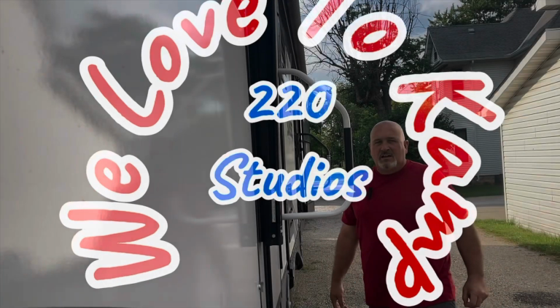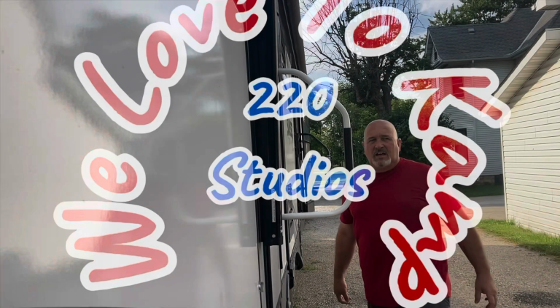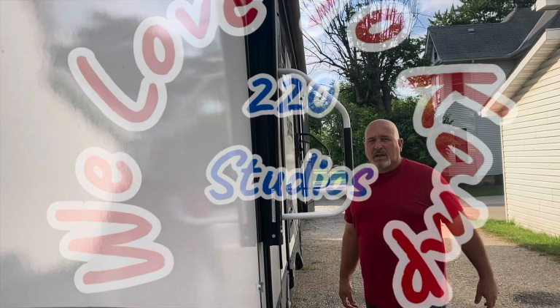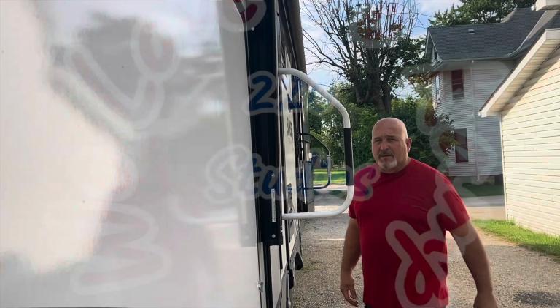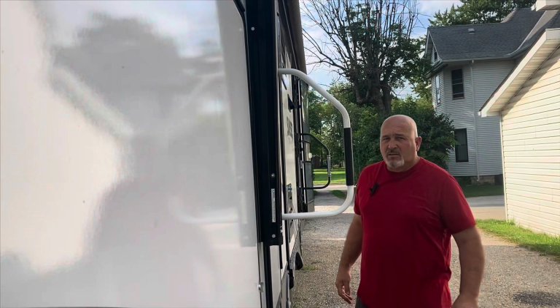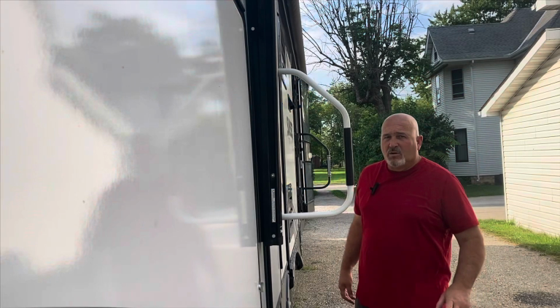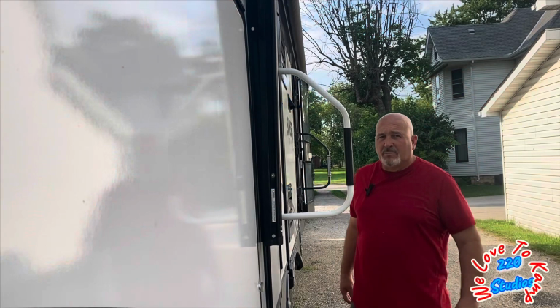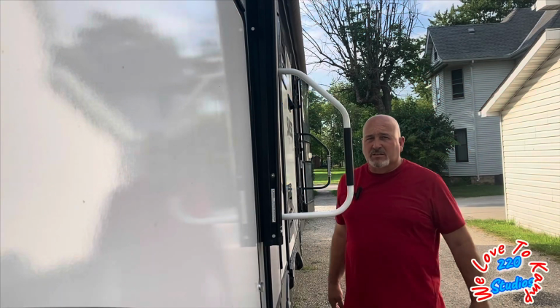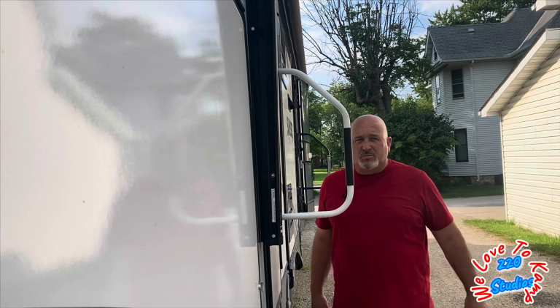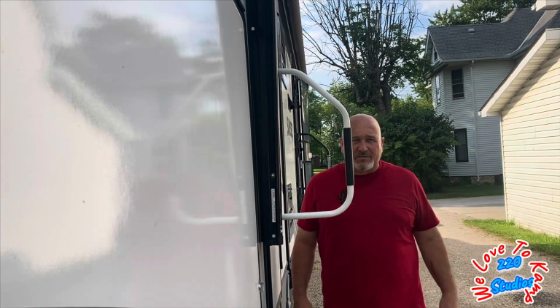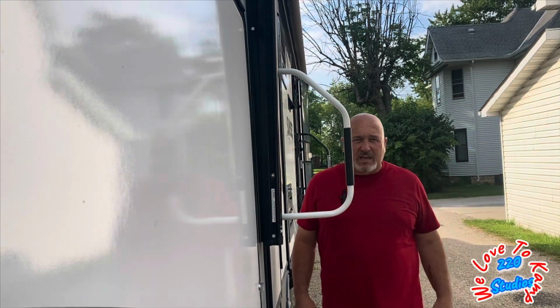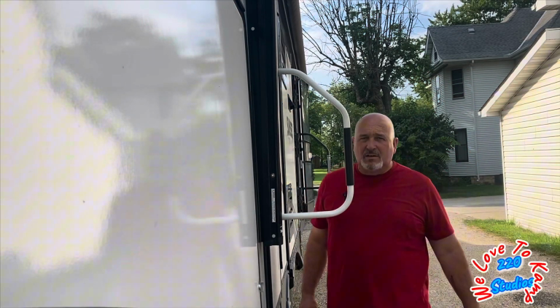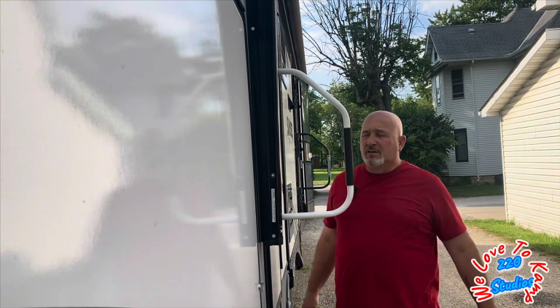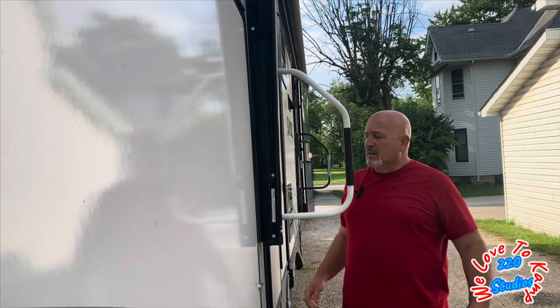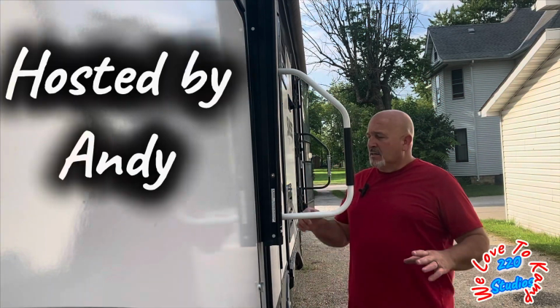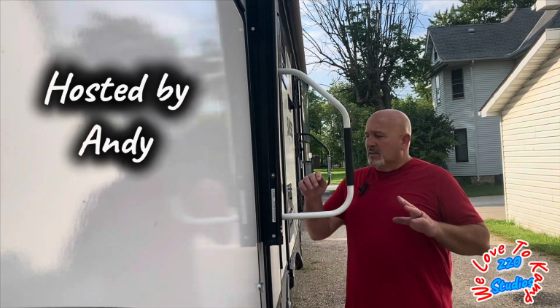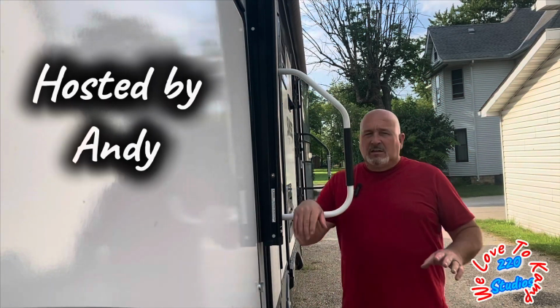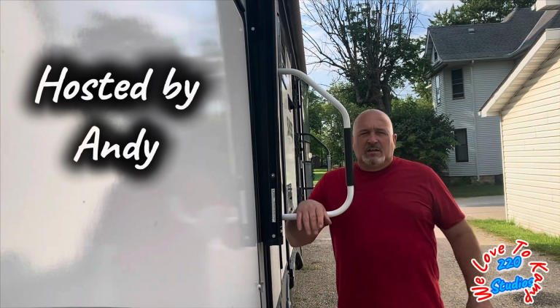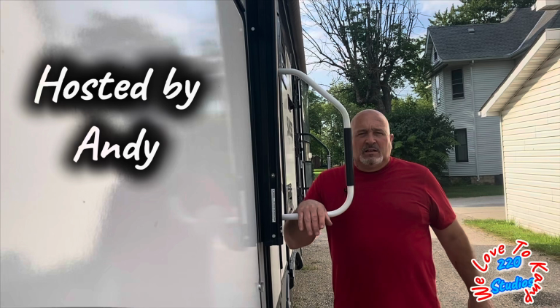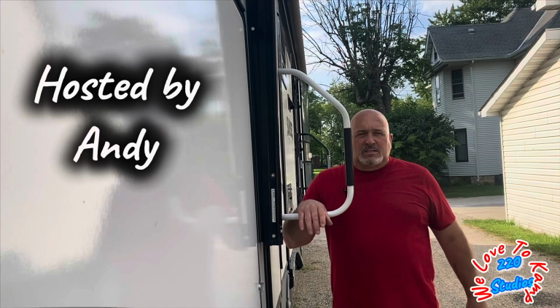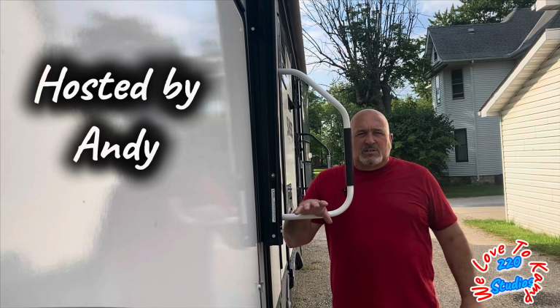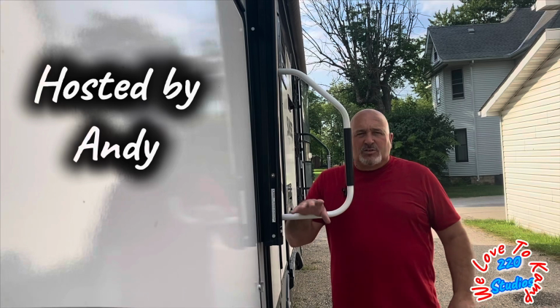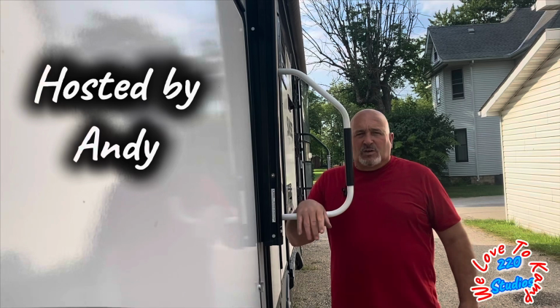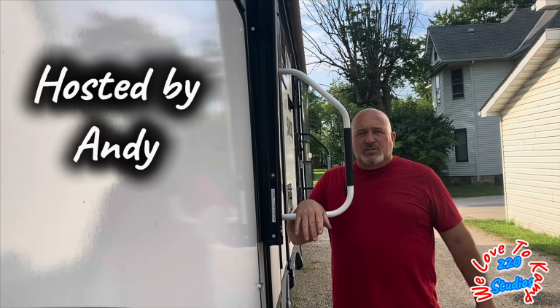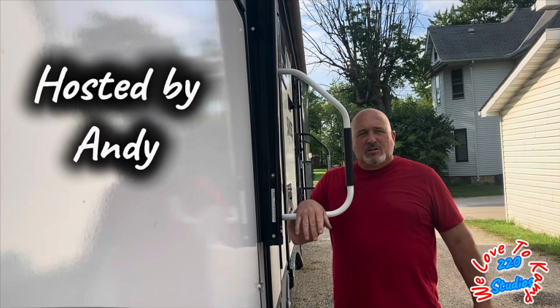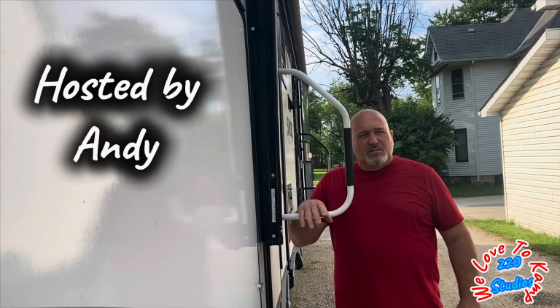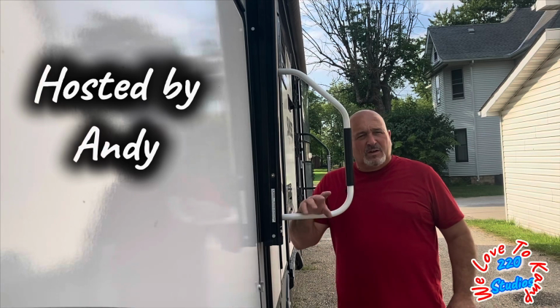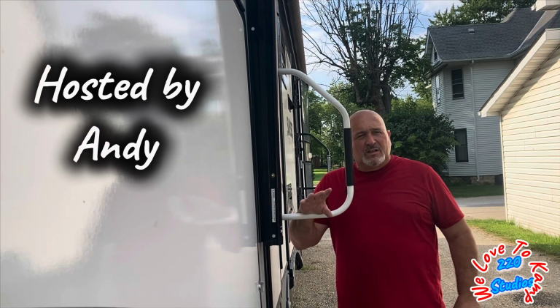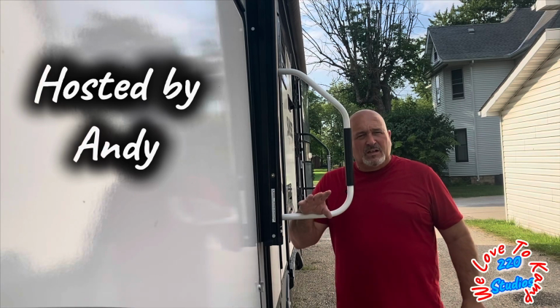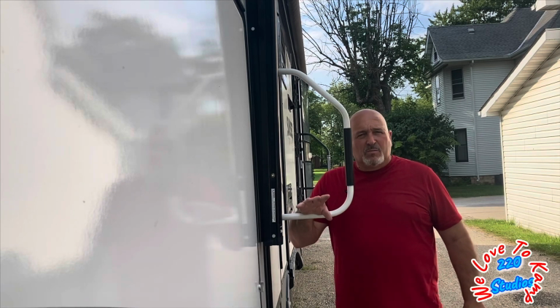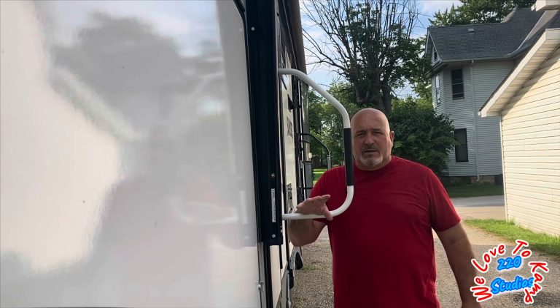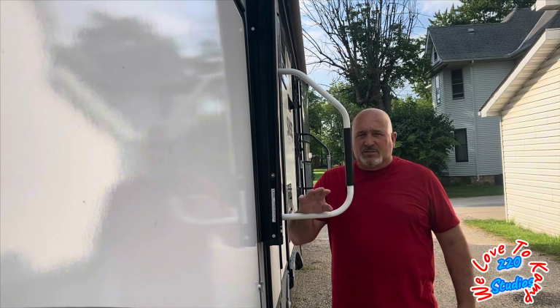Hey everybody, I'm Andy. Welcome back to We Love to Camp. This is going to be a short episode, but an important episode.